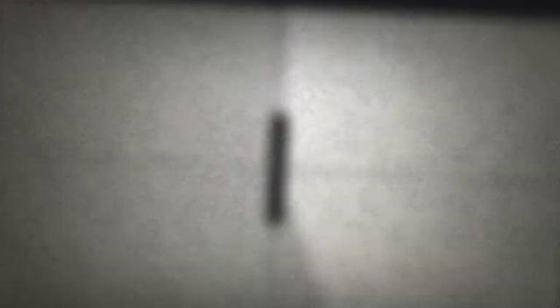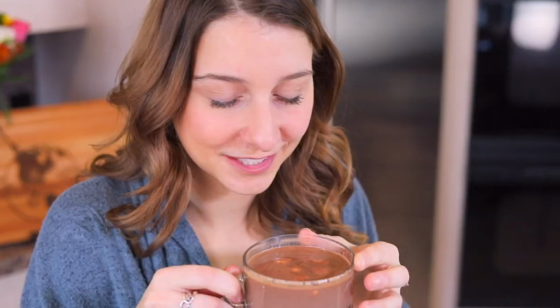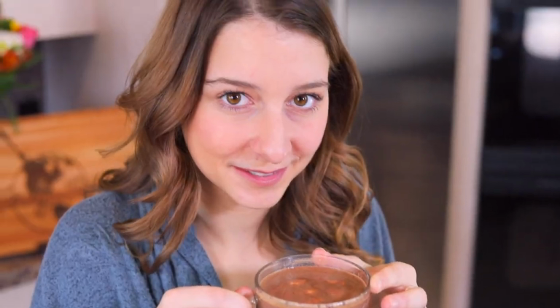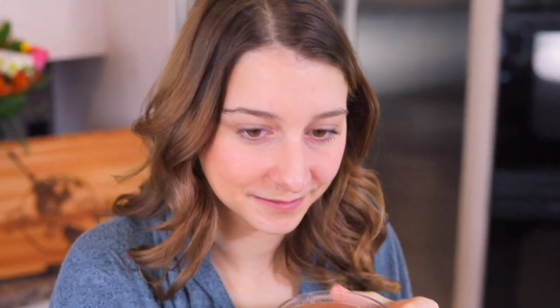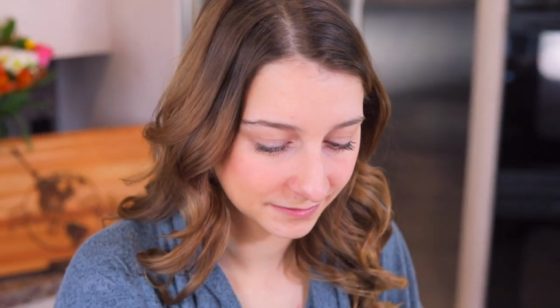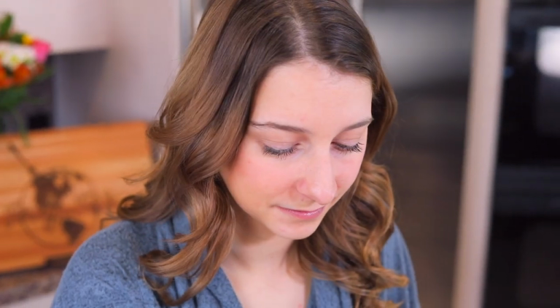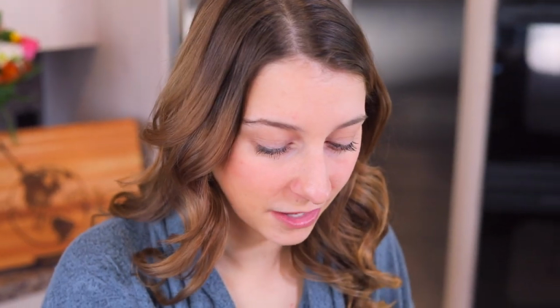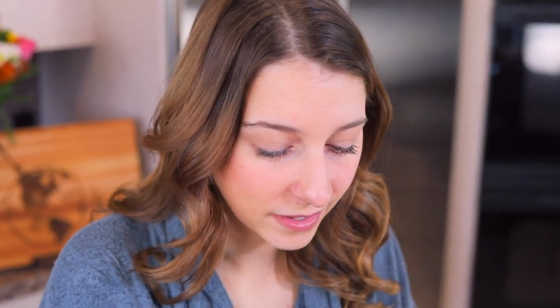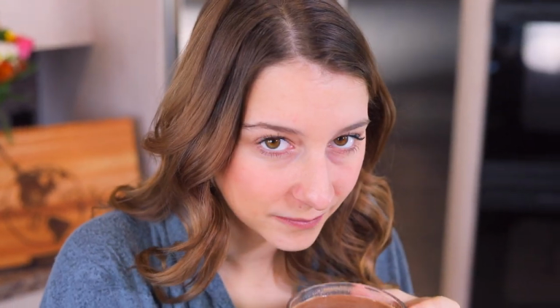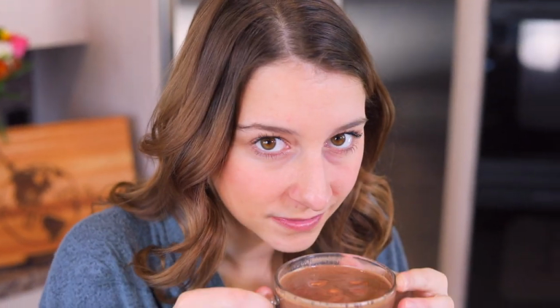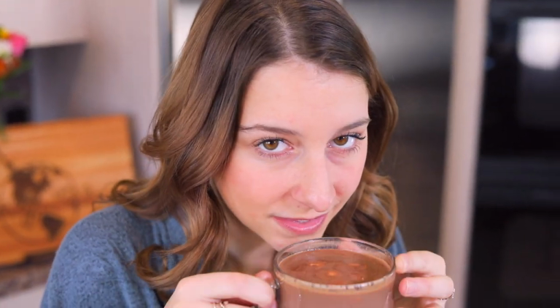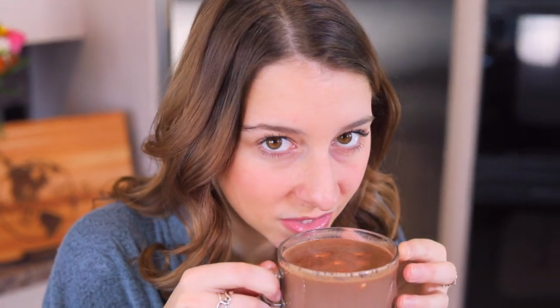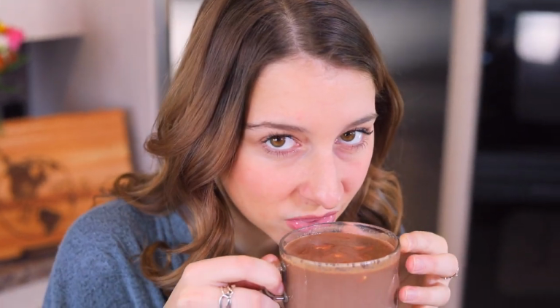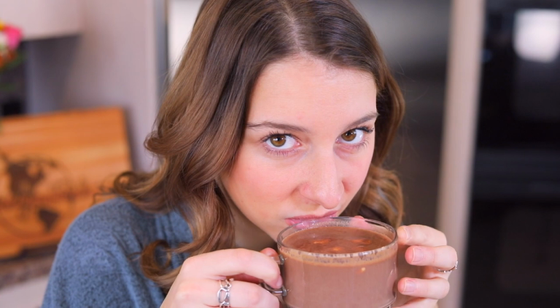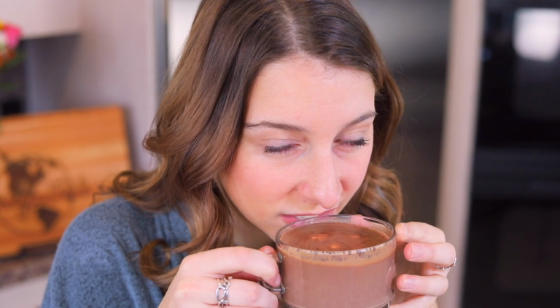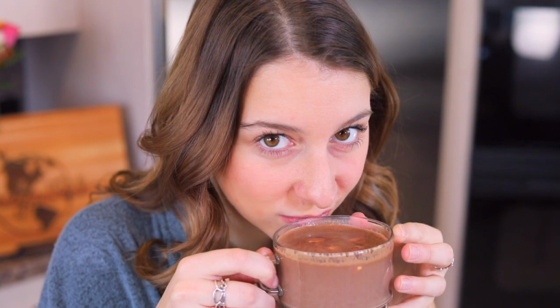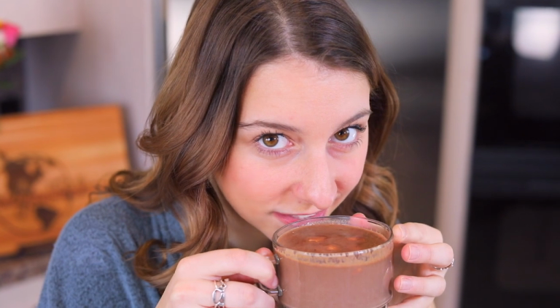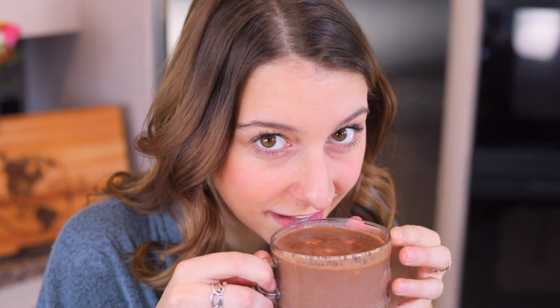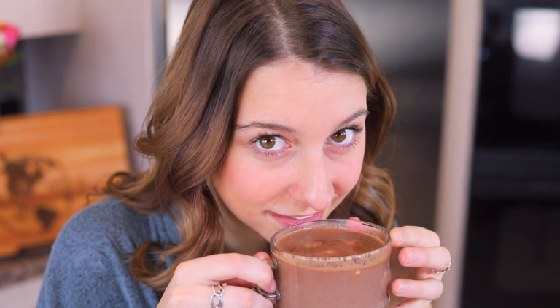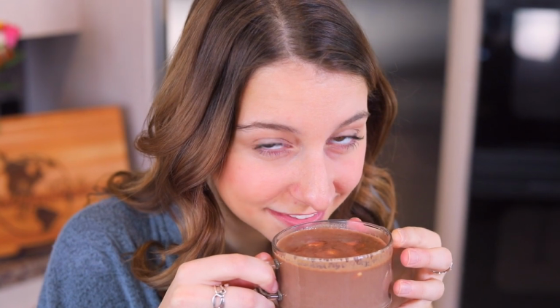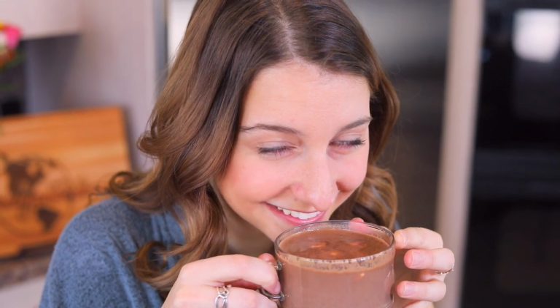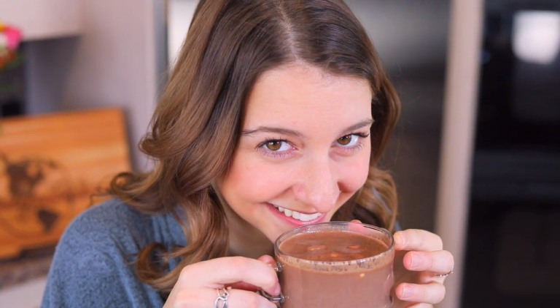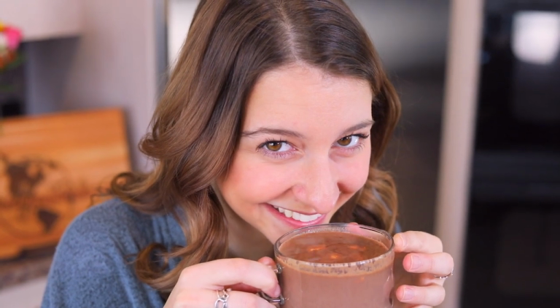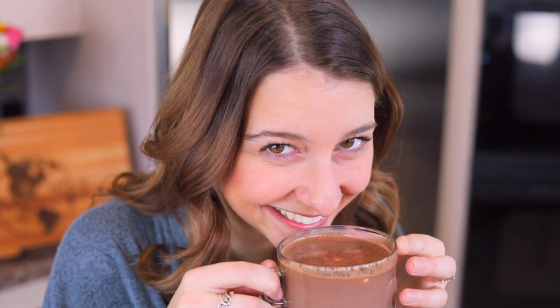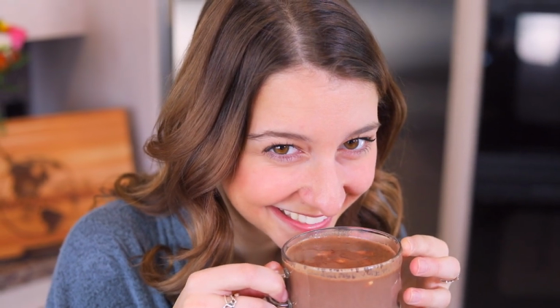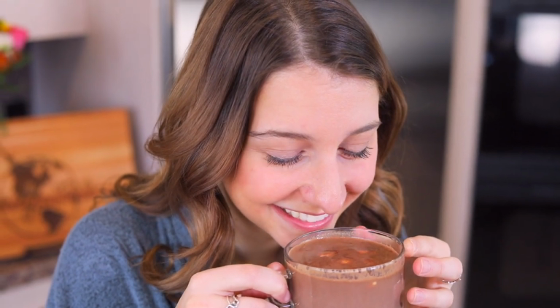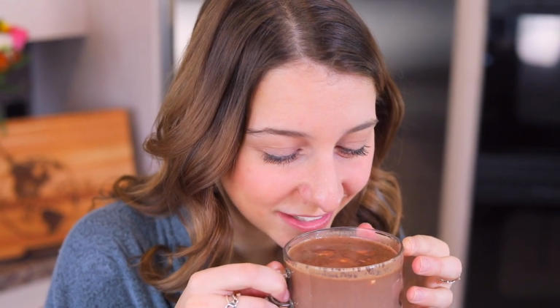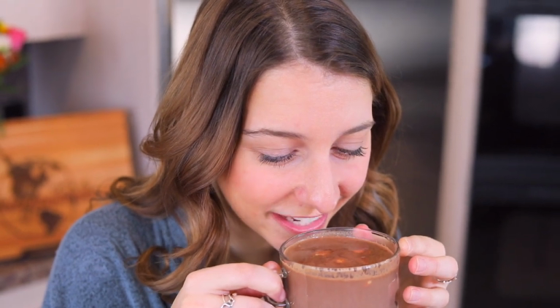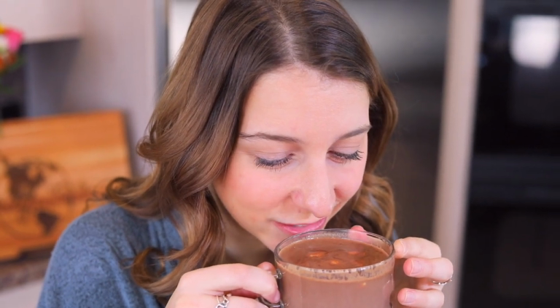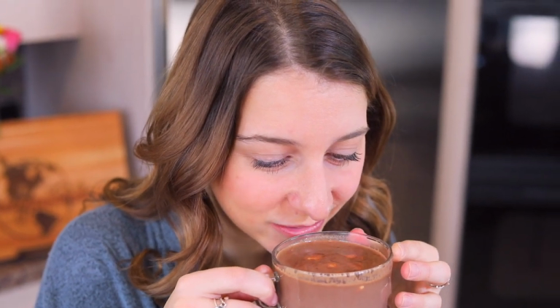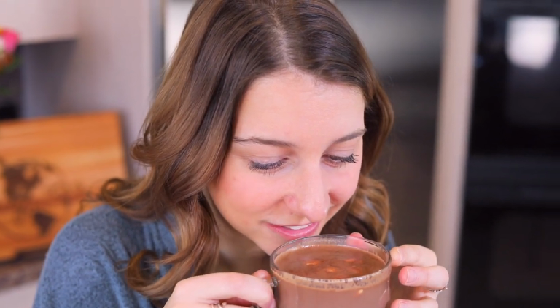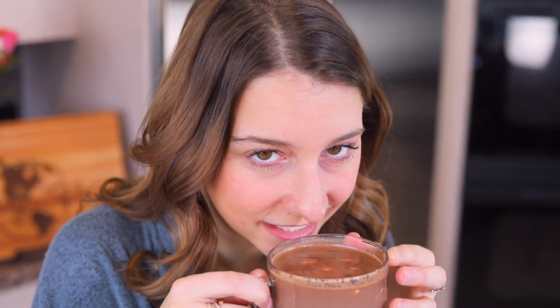Just take a sip. It's really hot — too hot? I don't know, hold on.